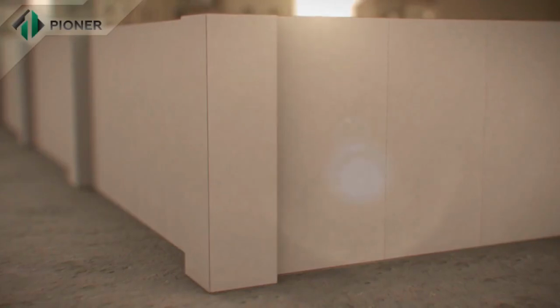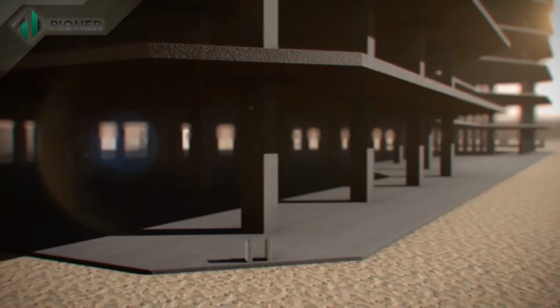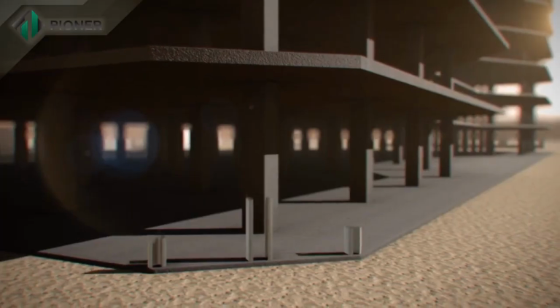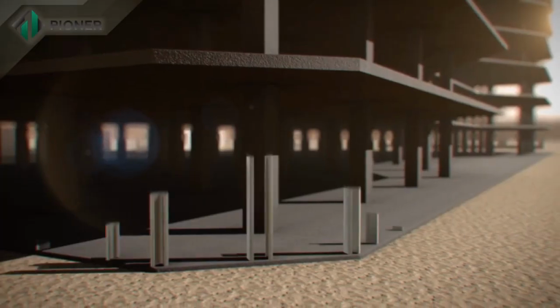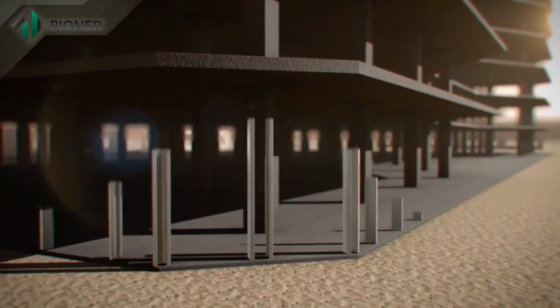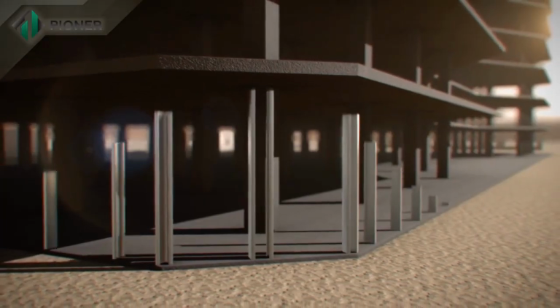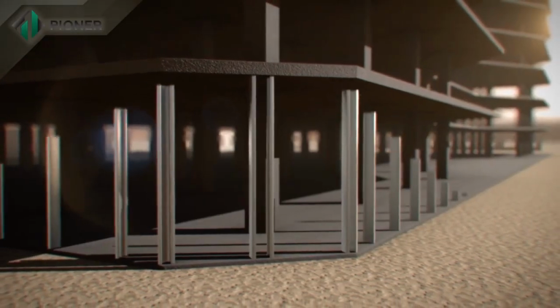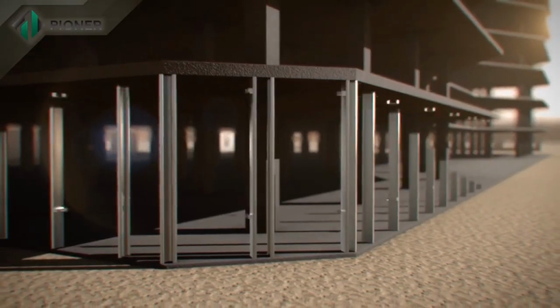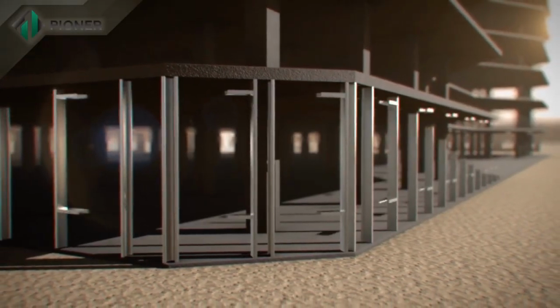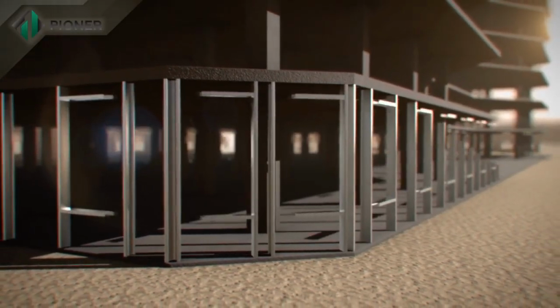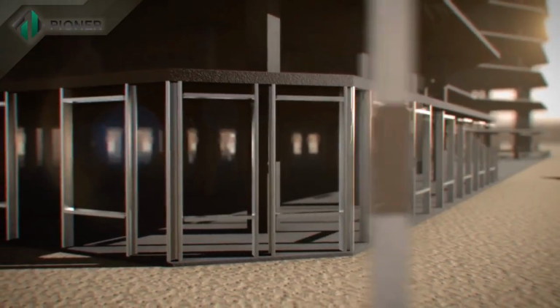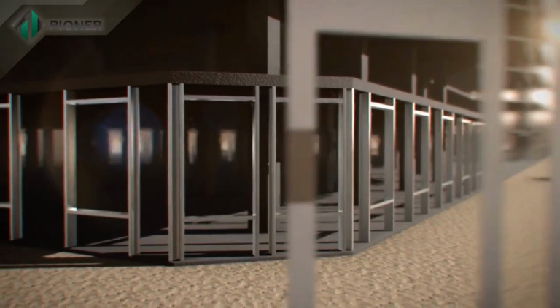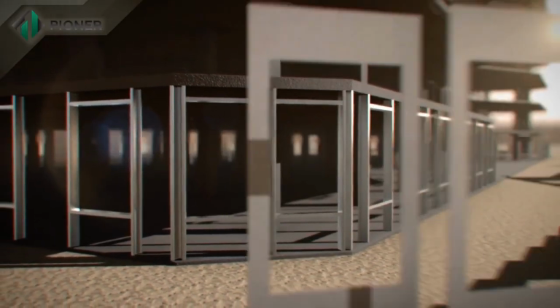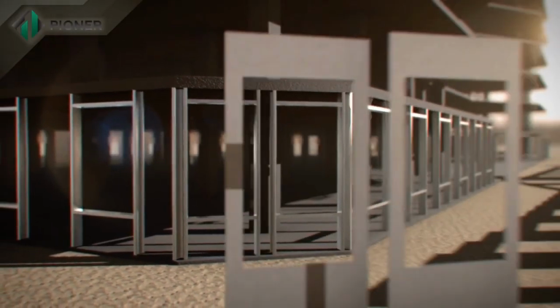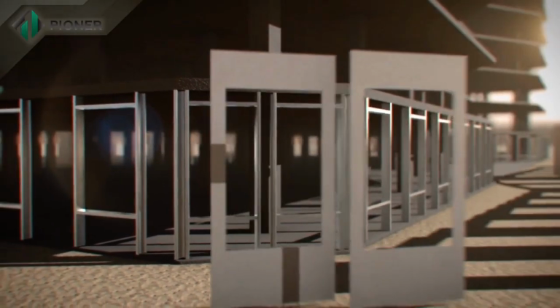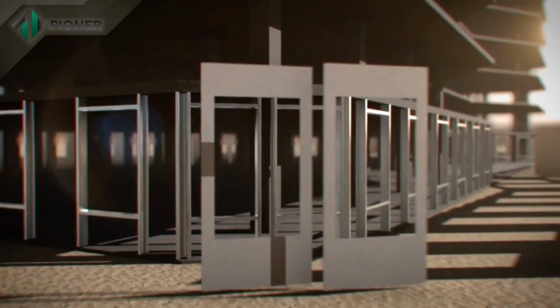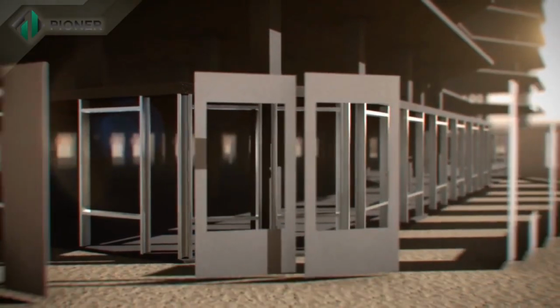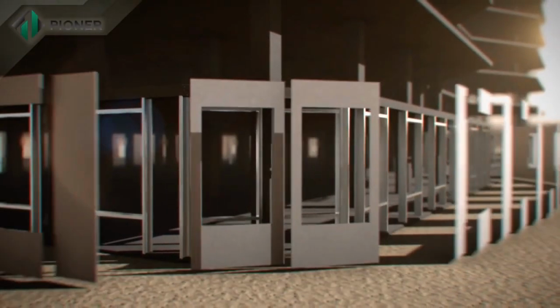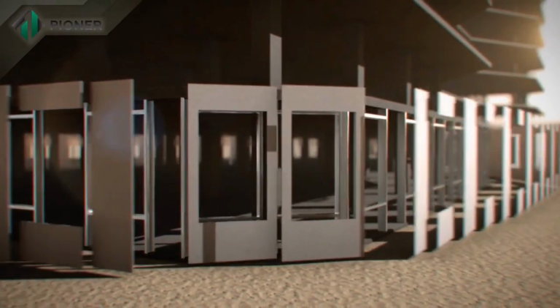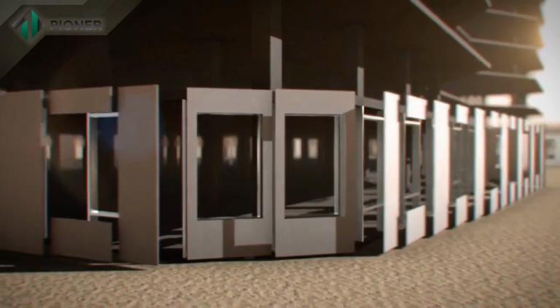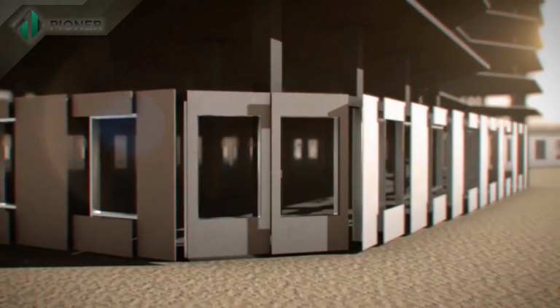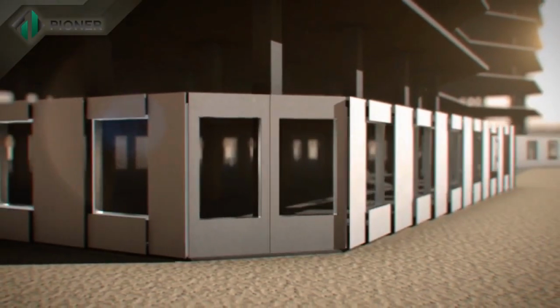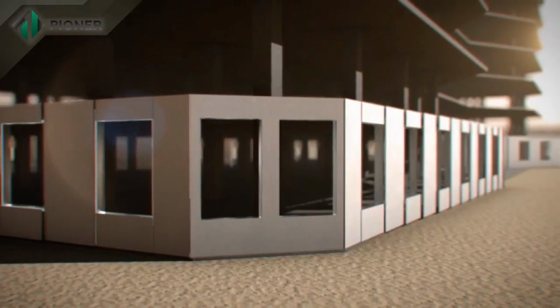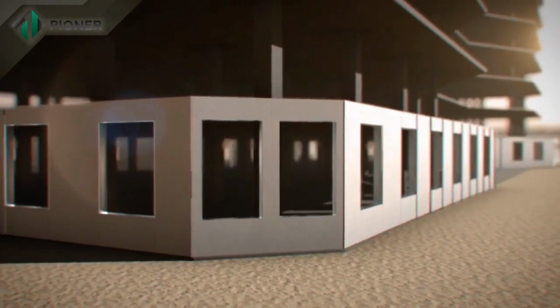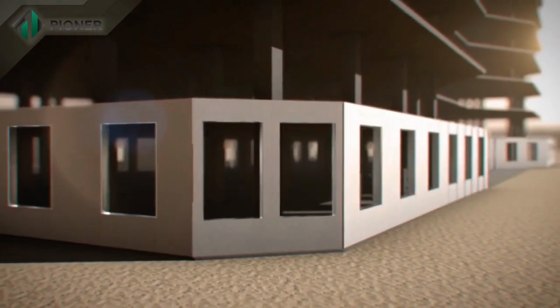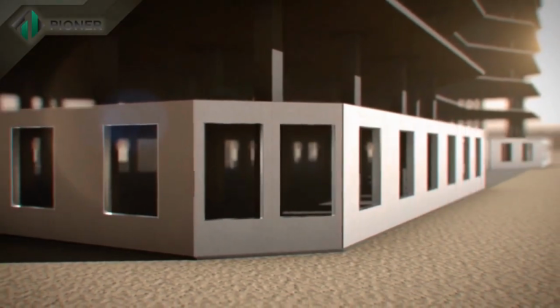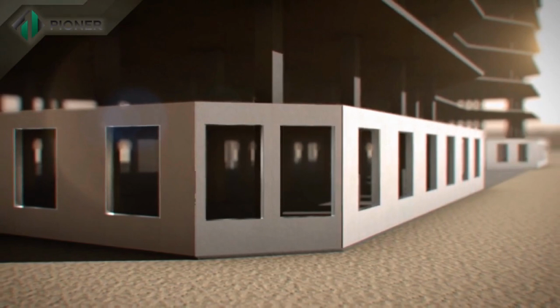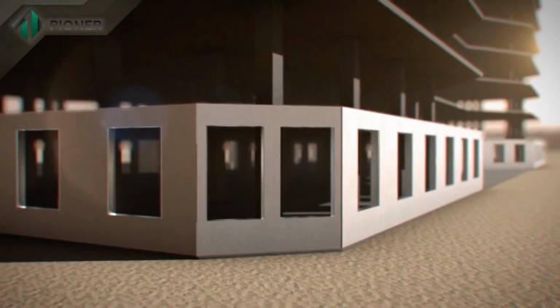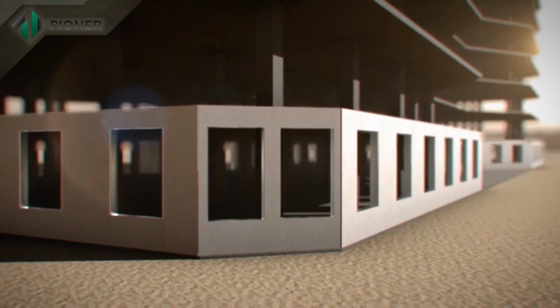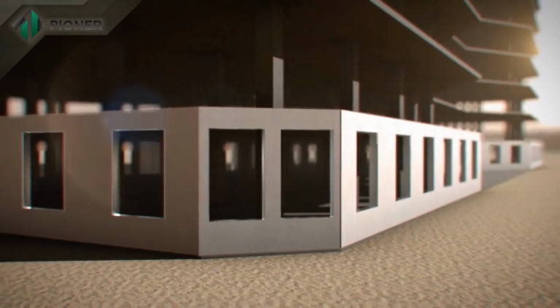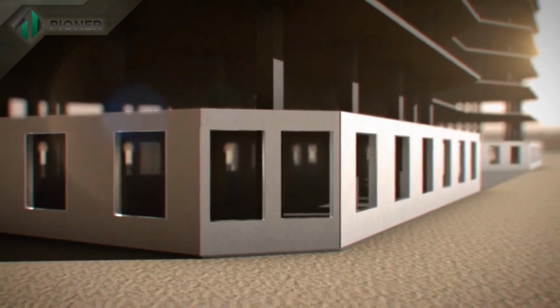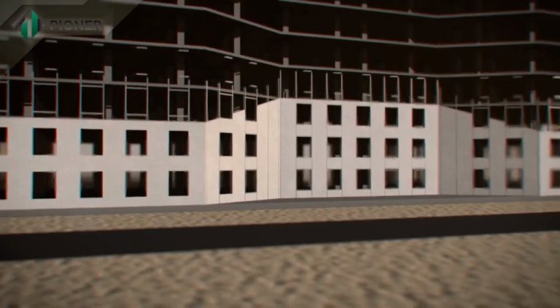Pioneer innovative technology is applicable for construction of buildings of any height and number of stories.